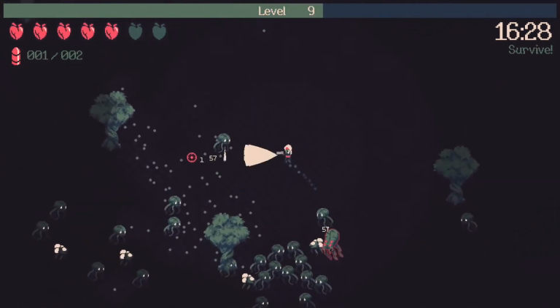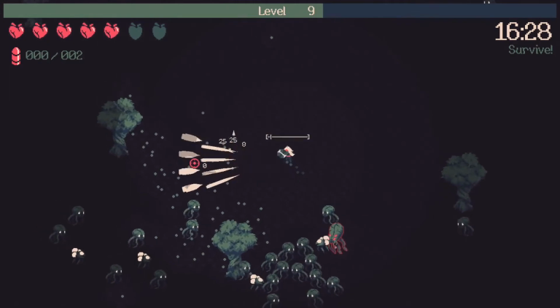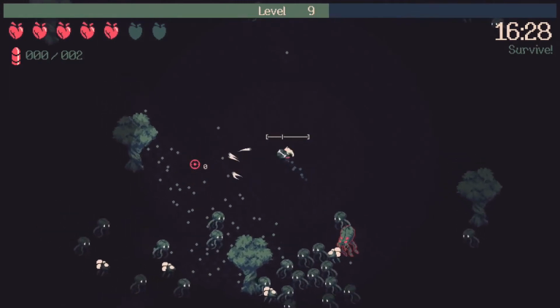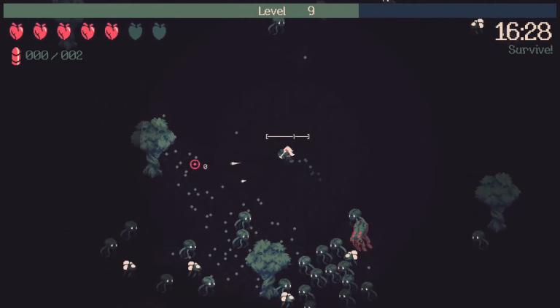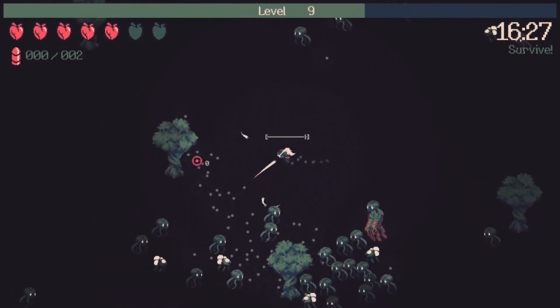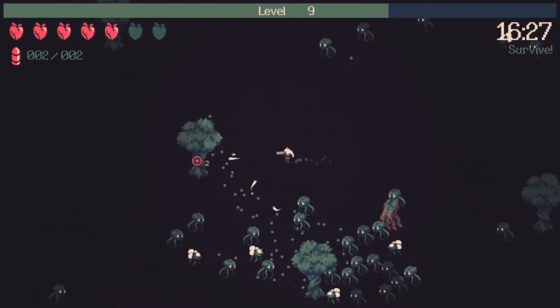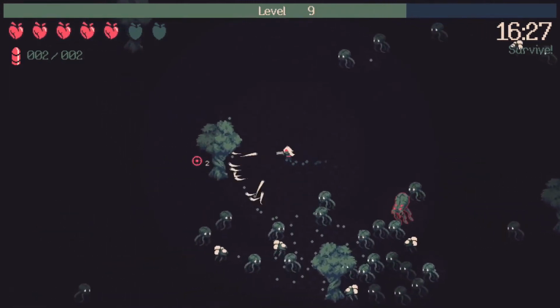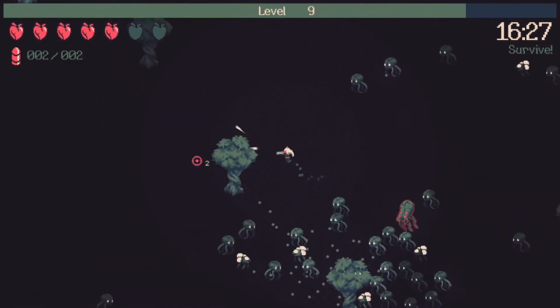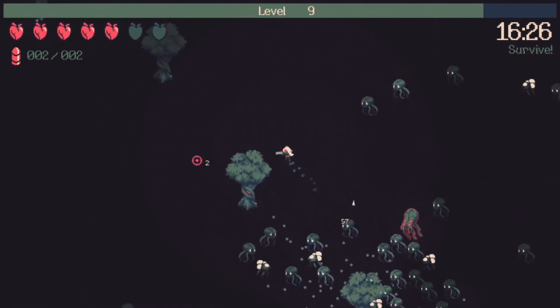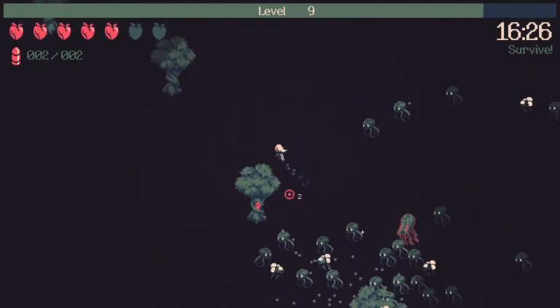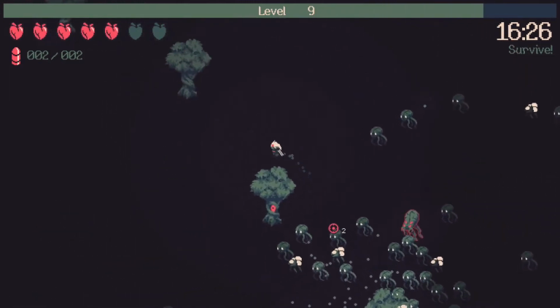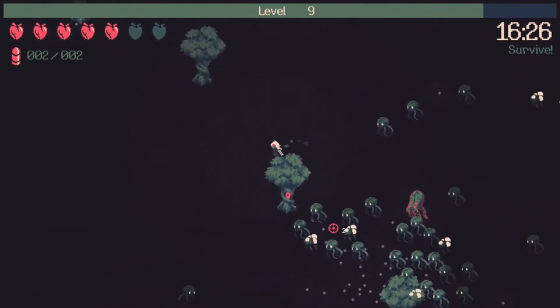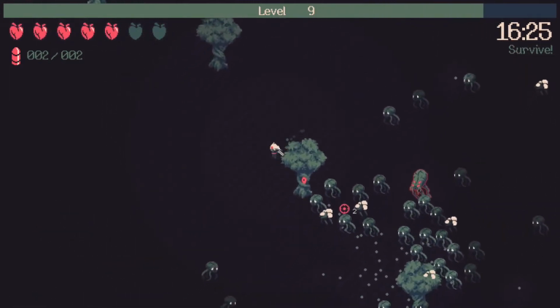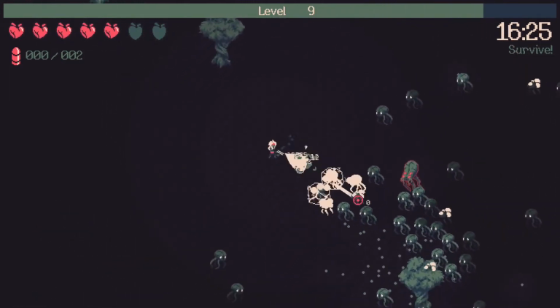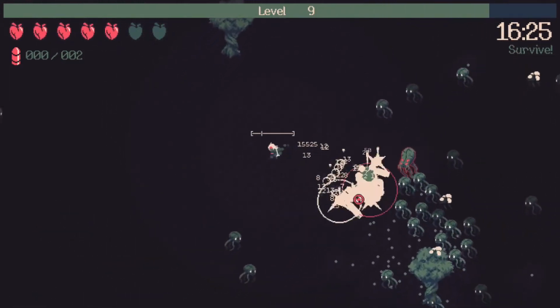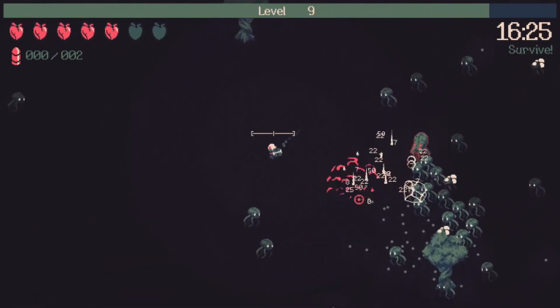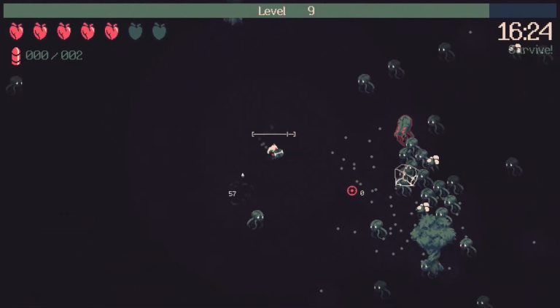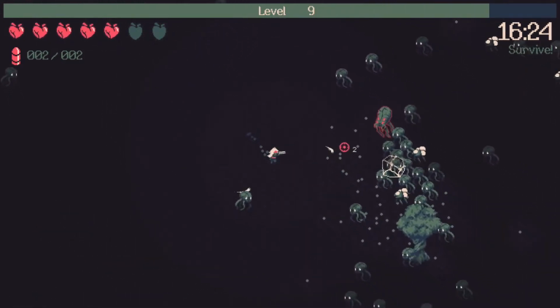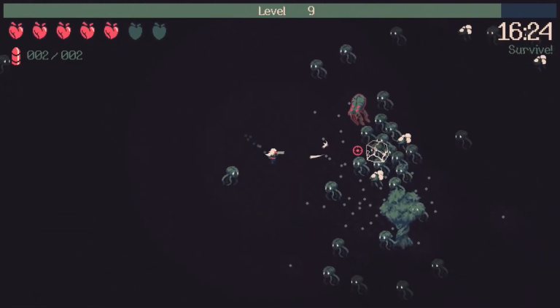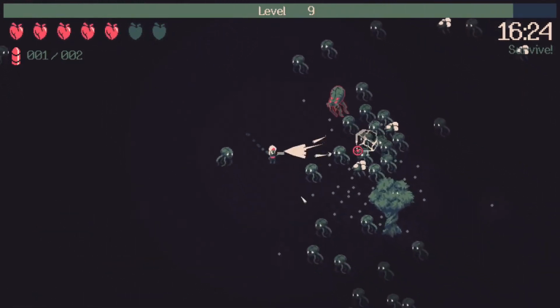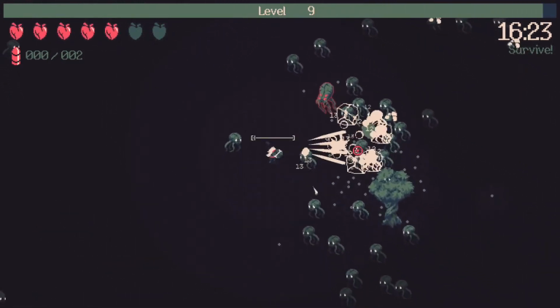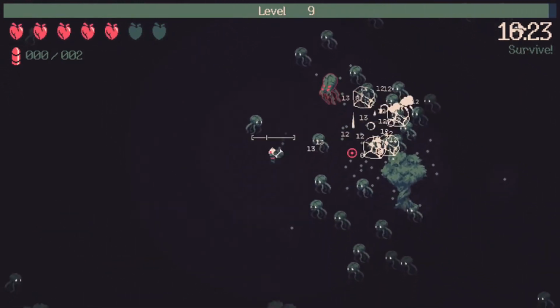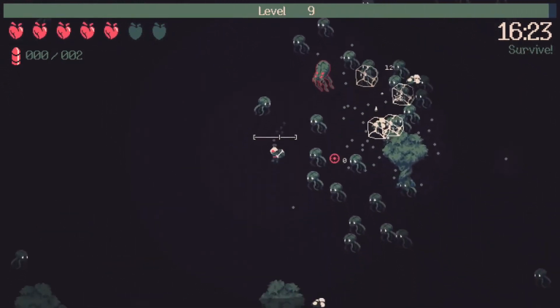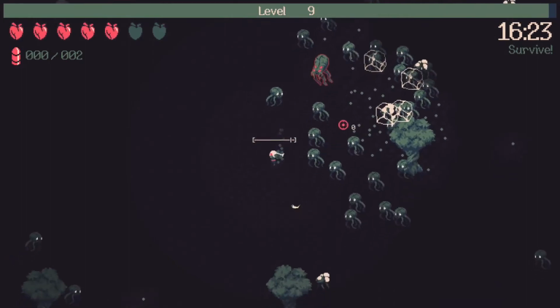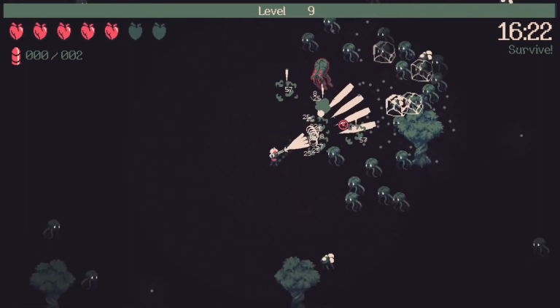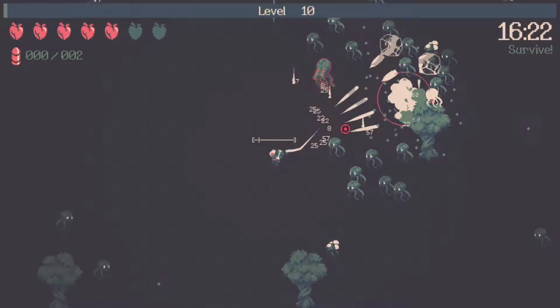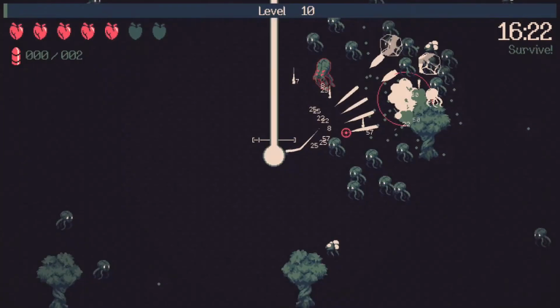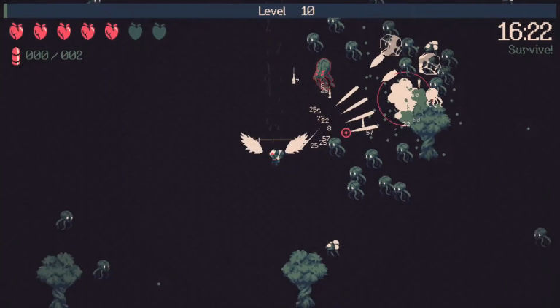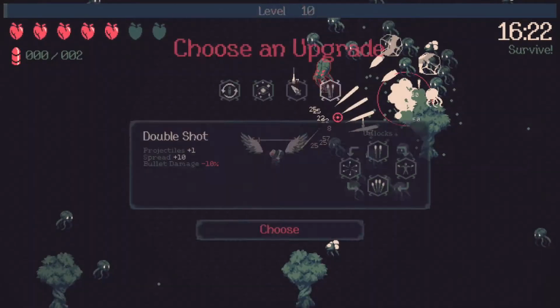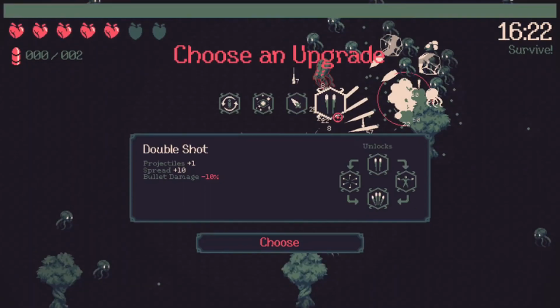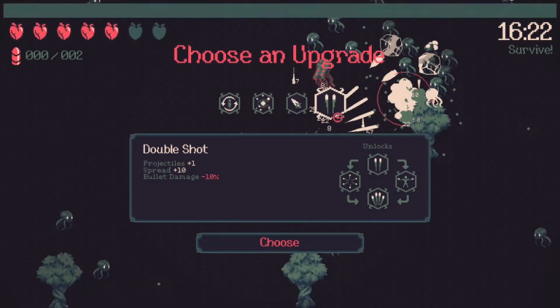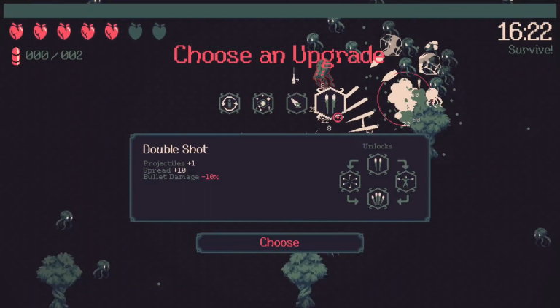I think the crossbow is an all-around really strong choice, at least in the patch I was playing previously. I don't know if they tweaked or reduced the damage since then — this is a beta so the final game might be rather different from what you're seeing now.